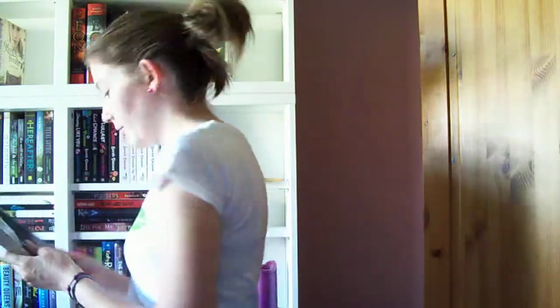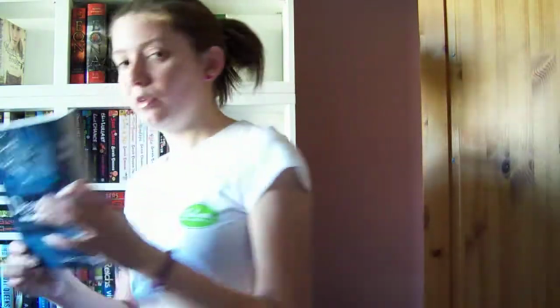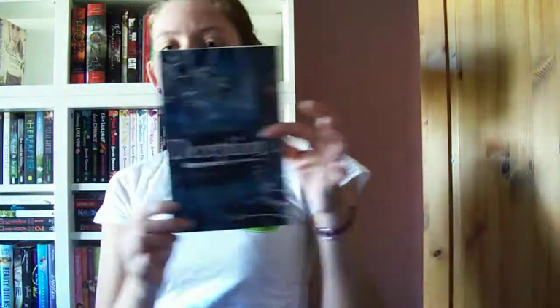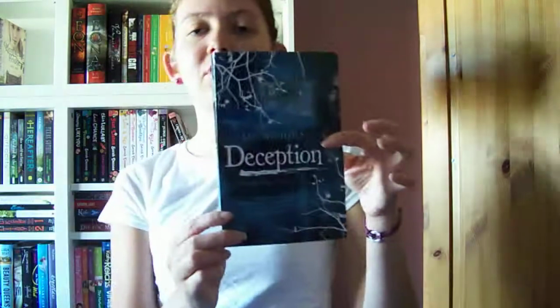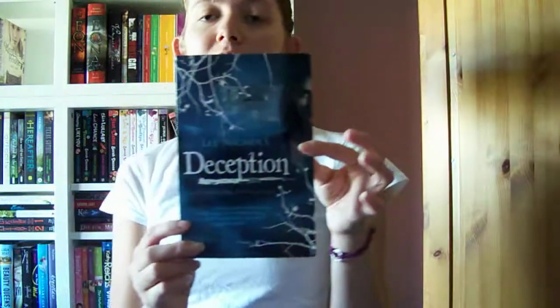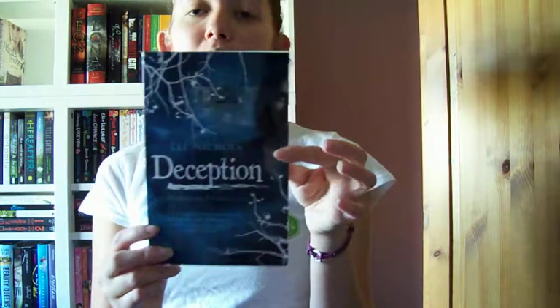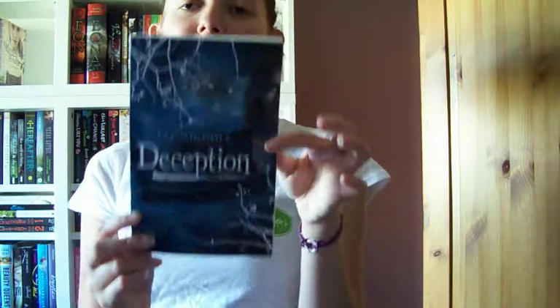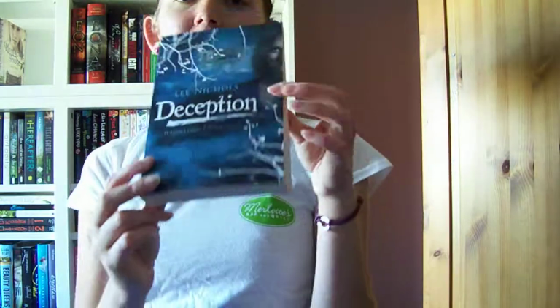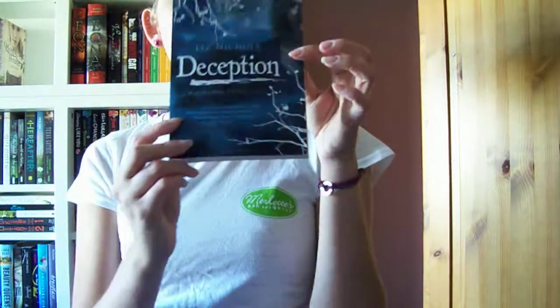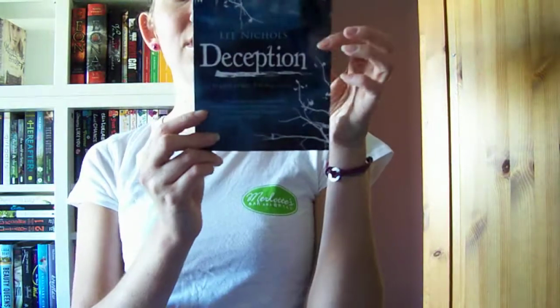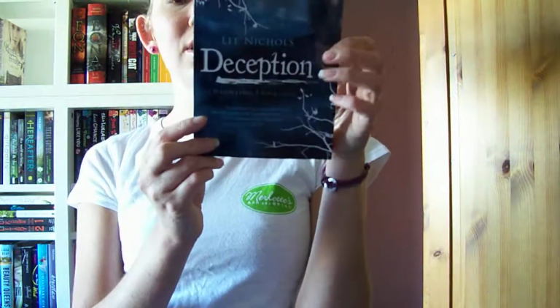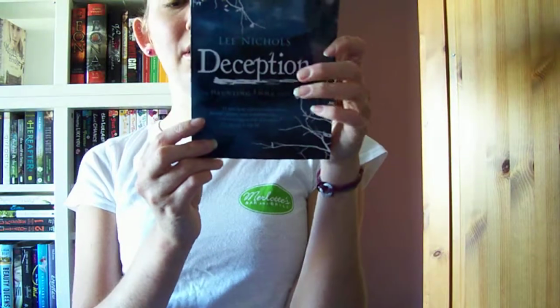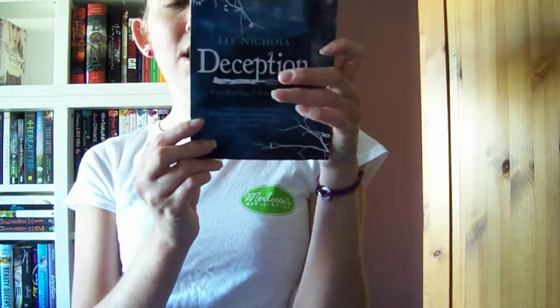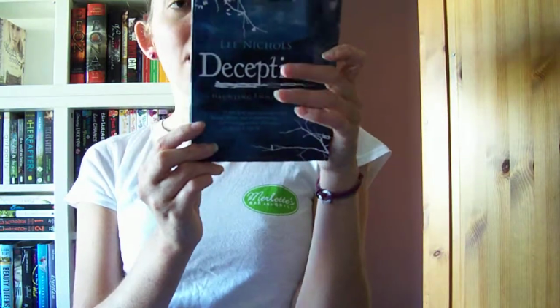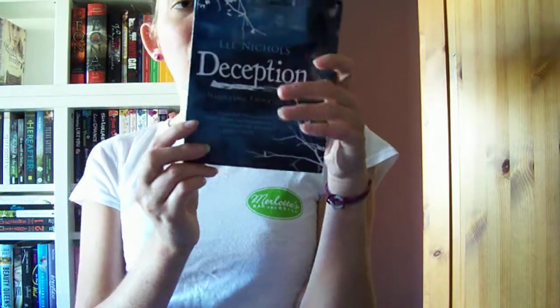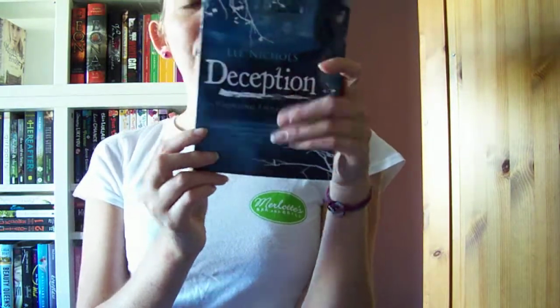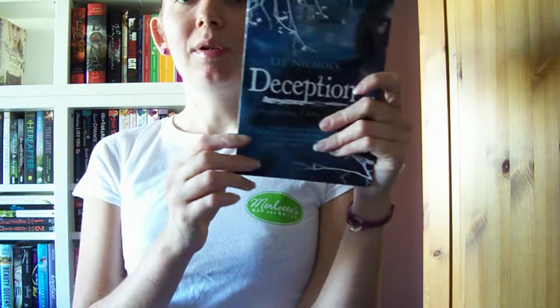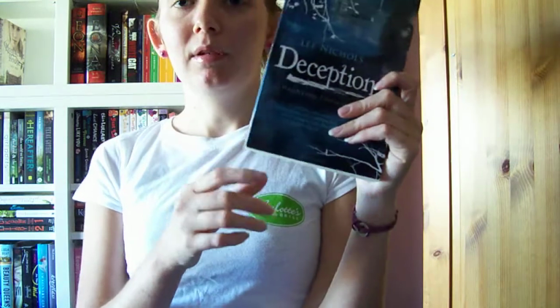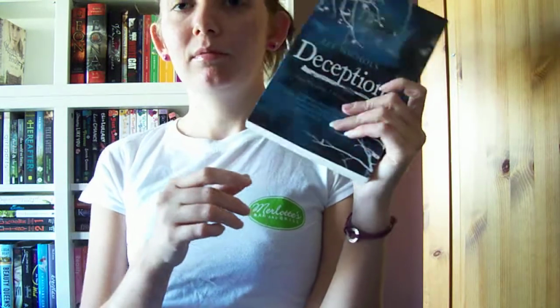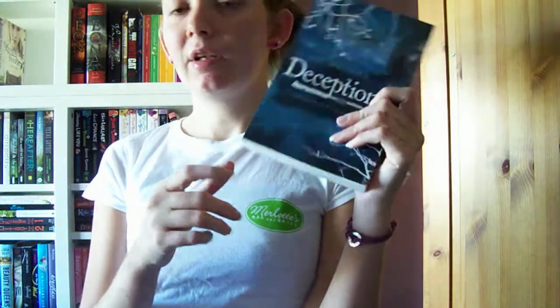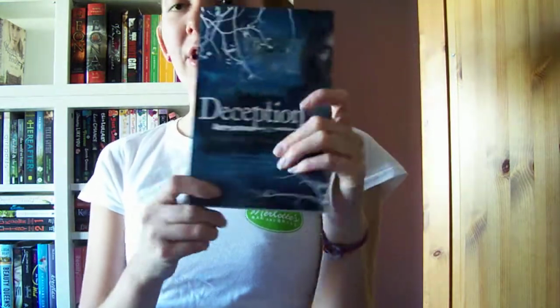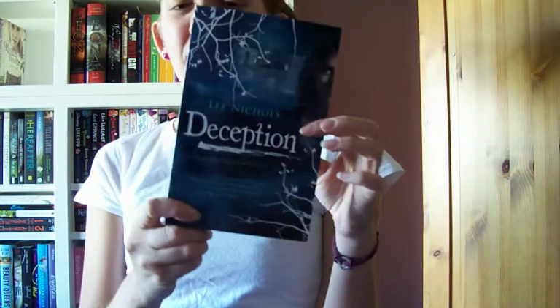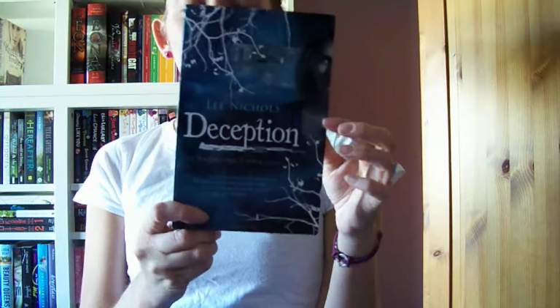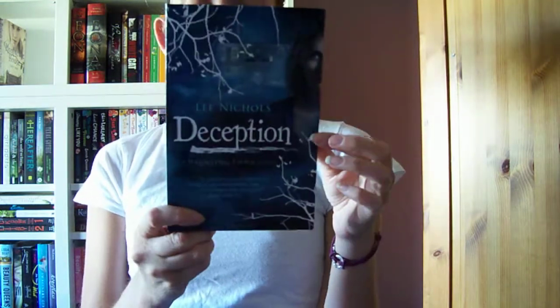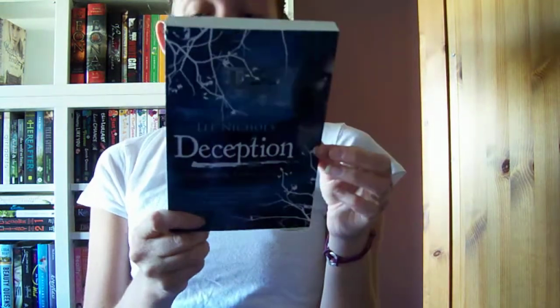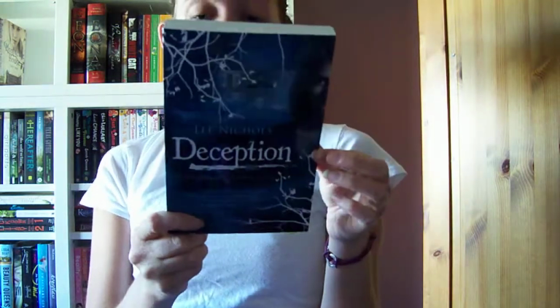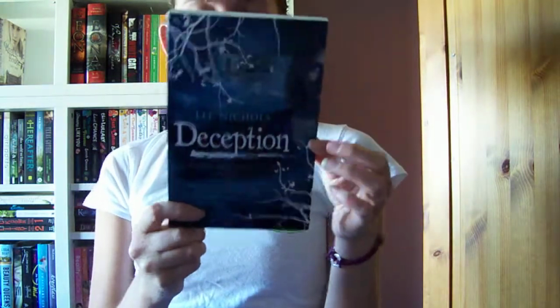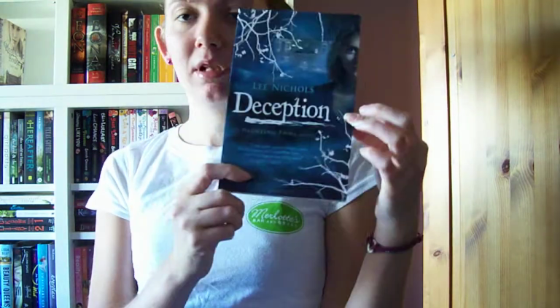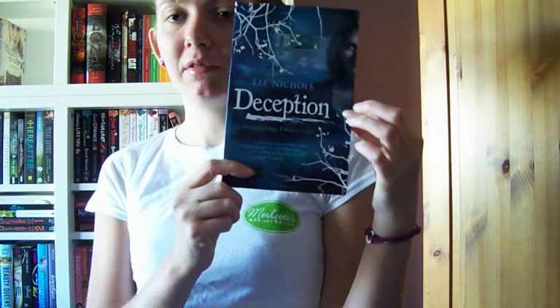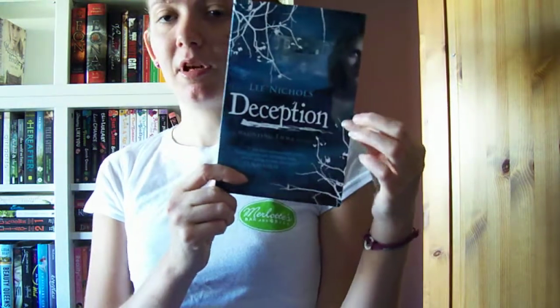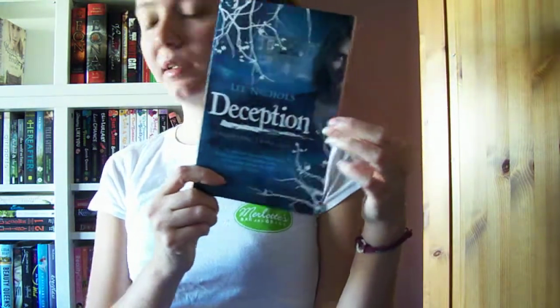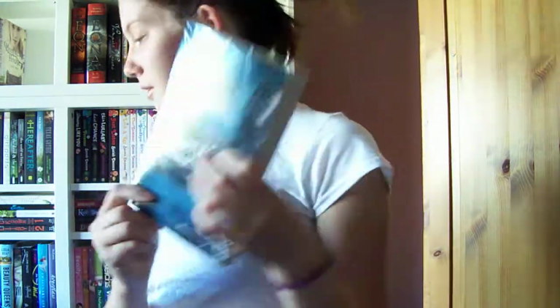I've got Deception, which I've already read — it's really good. I'll put a review up; I haven't written it yet, so I'll have to write that soon.